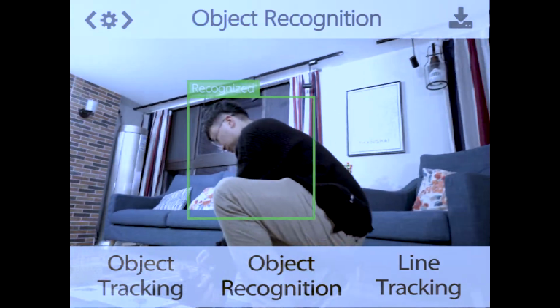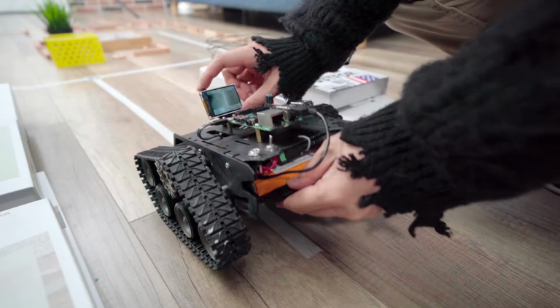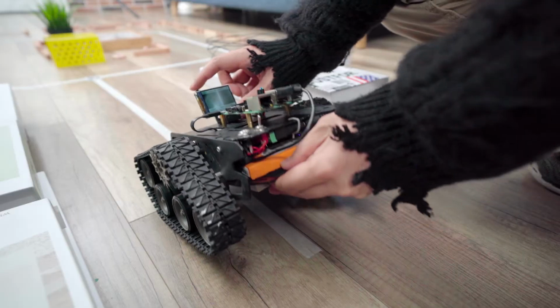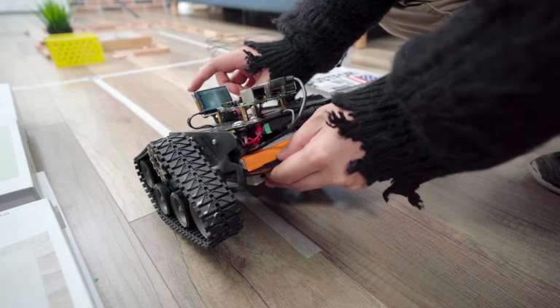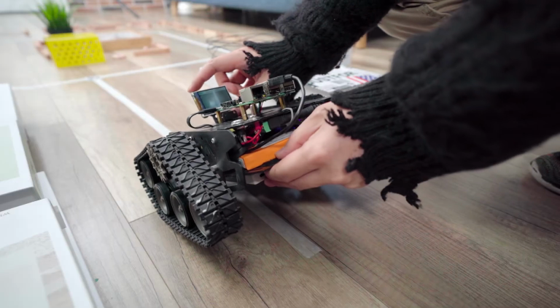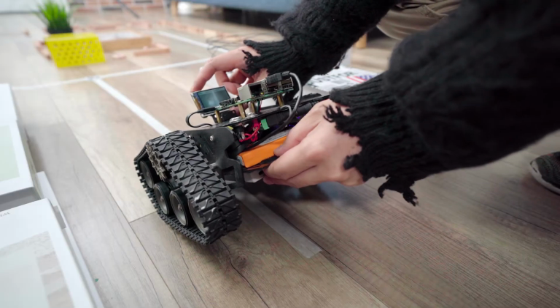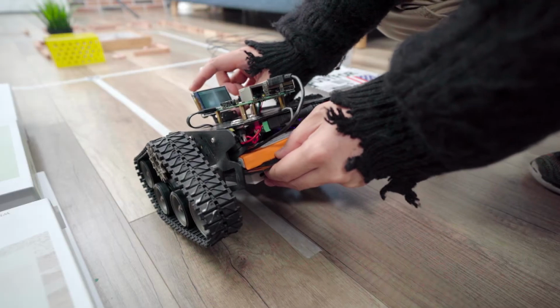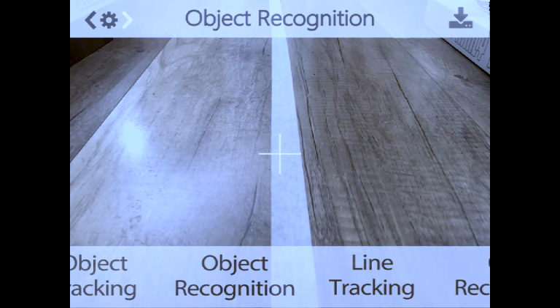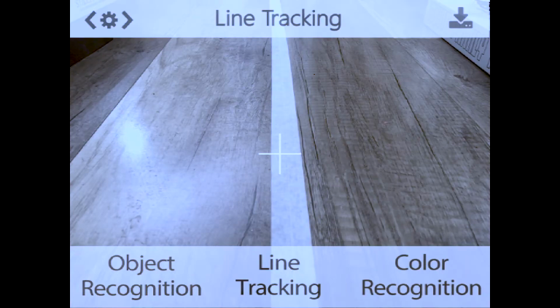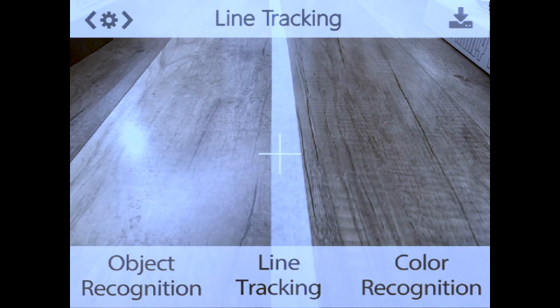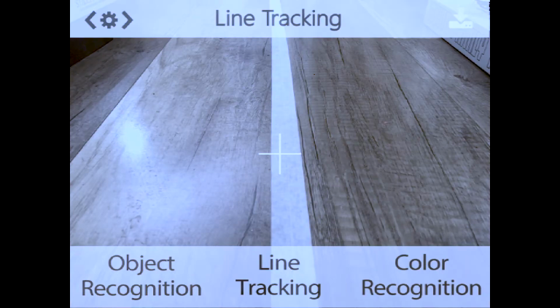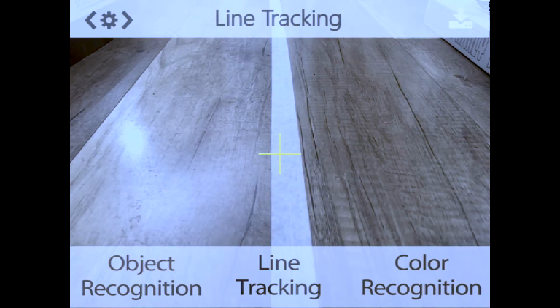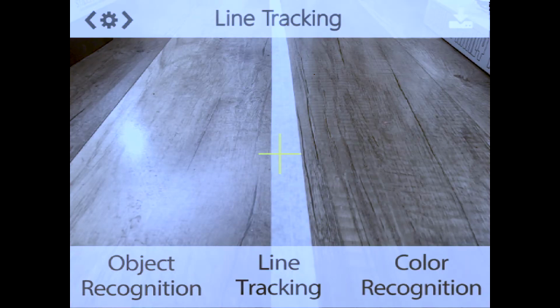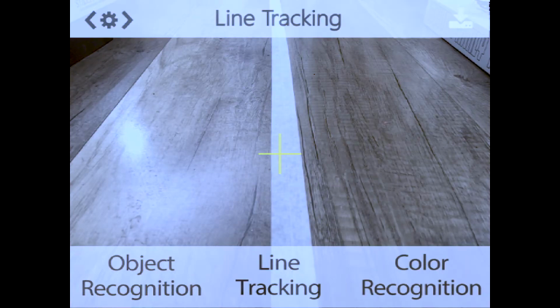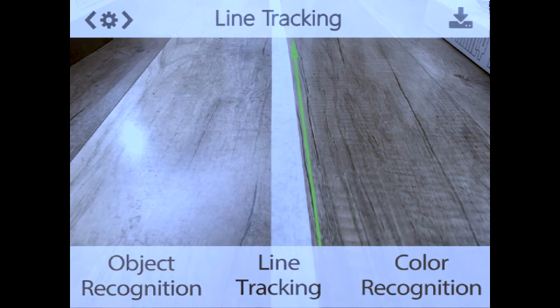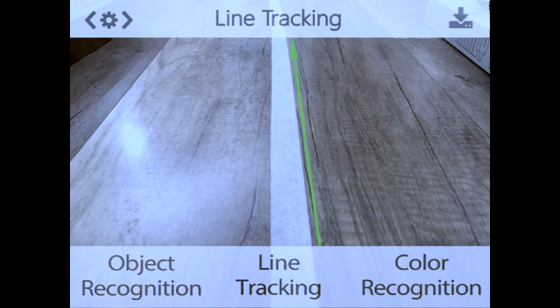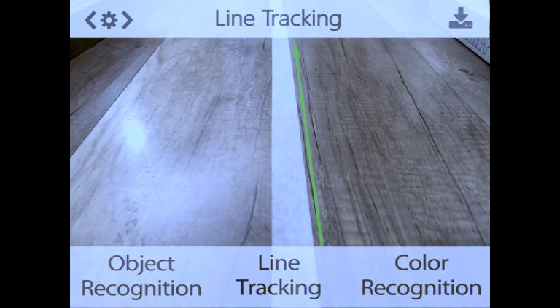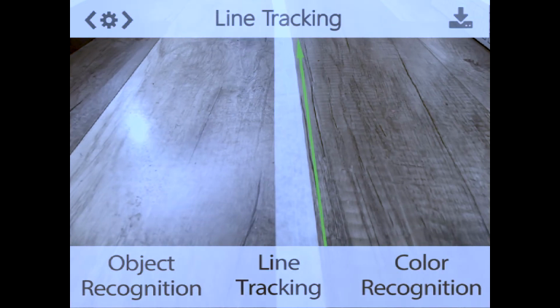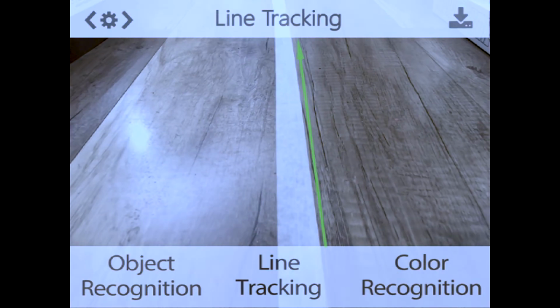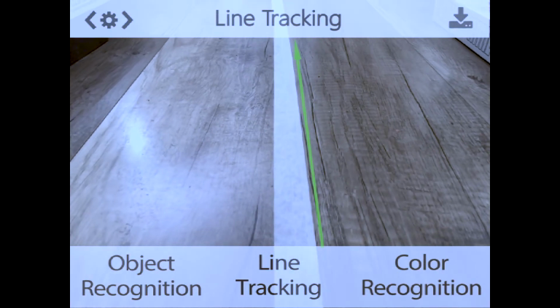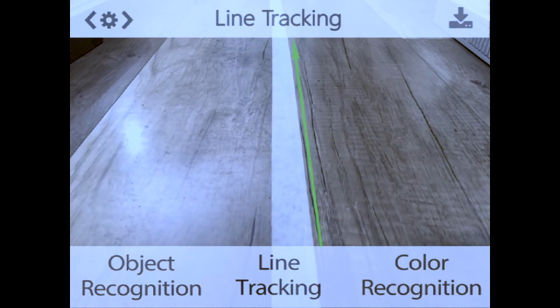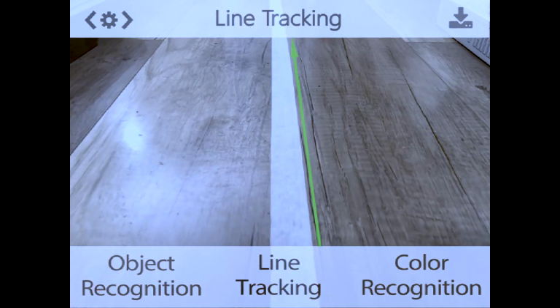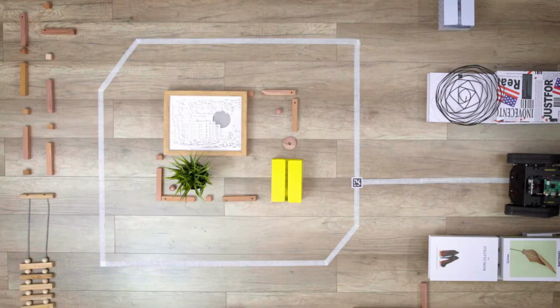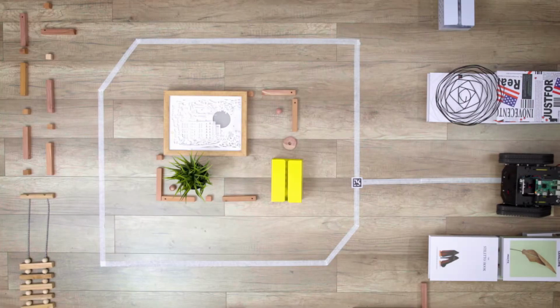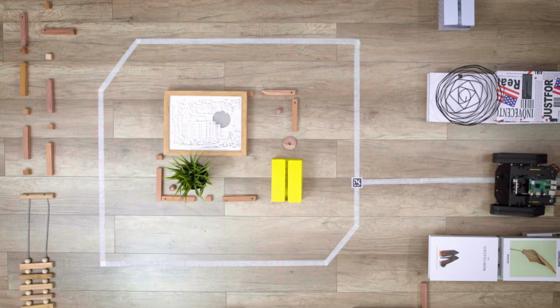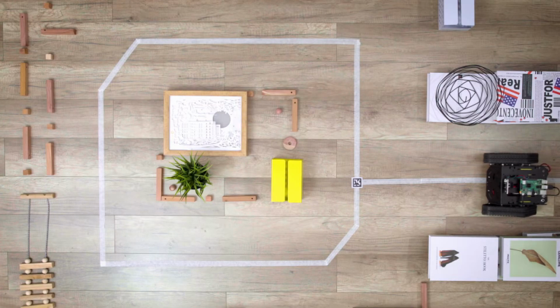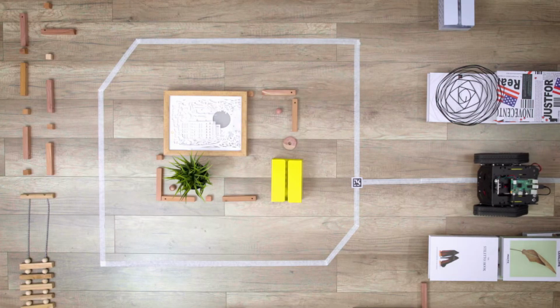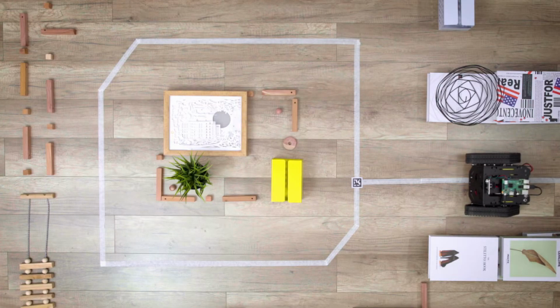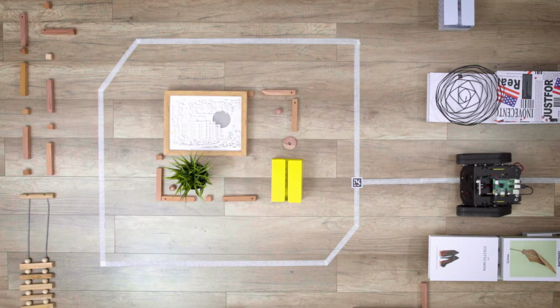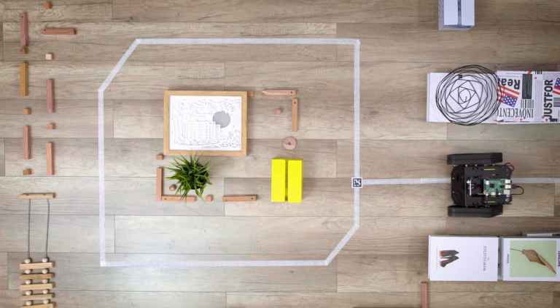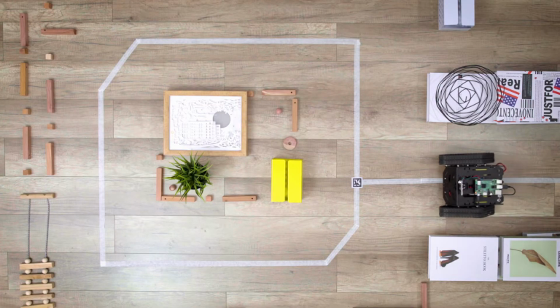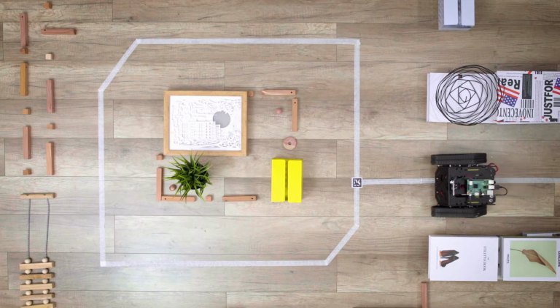Click to switch on the line tracking mode. HuskyLens is now learning new lines and following them.